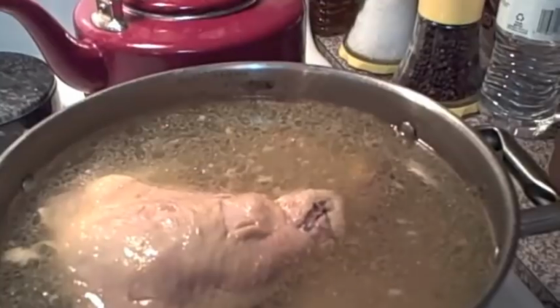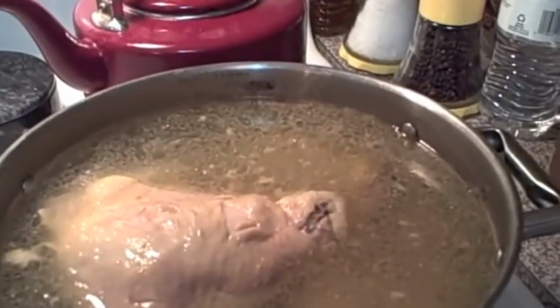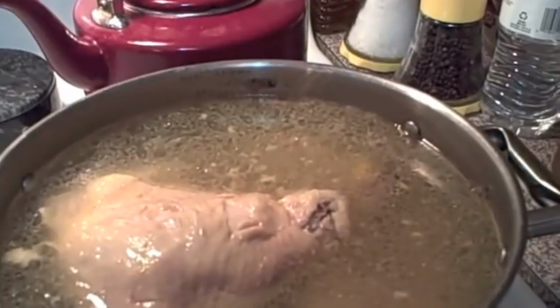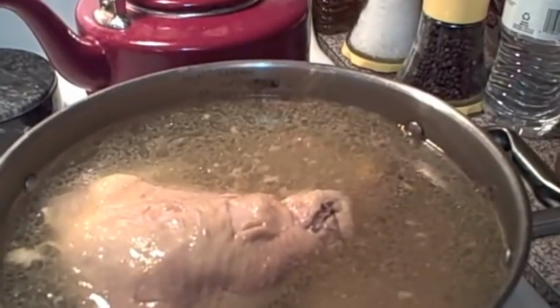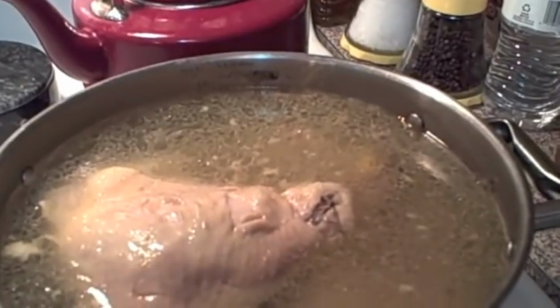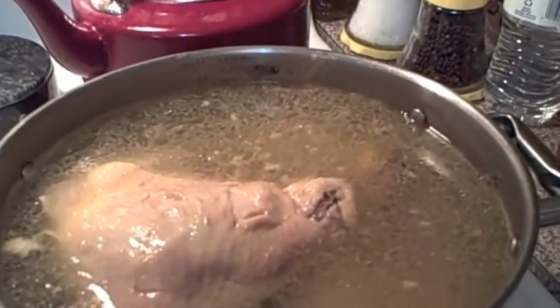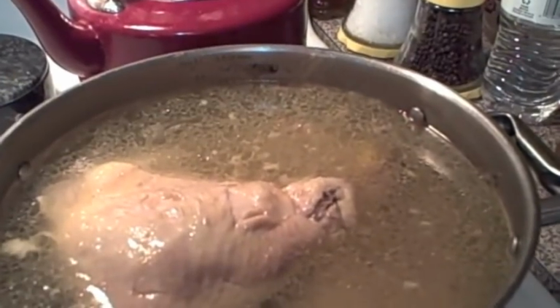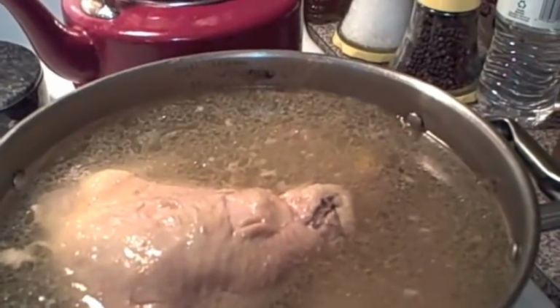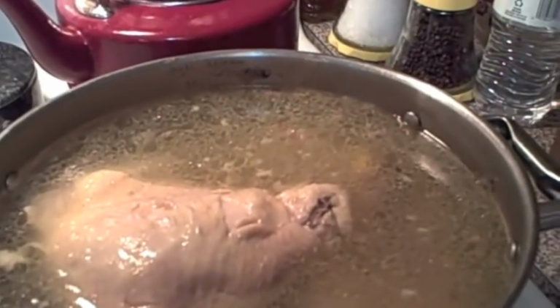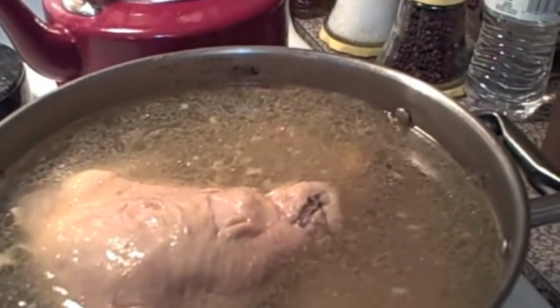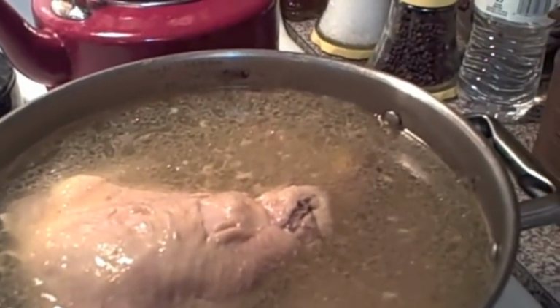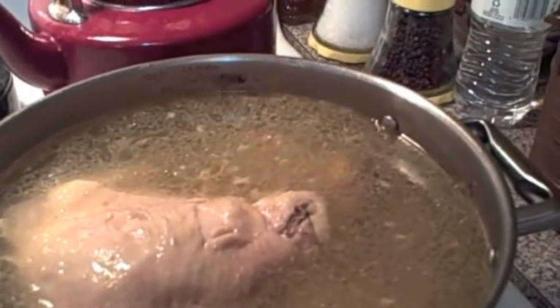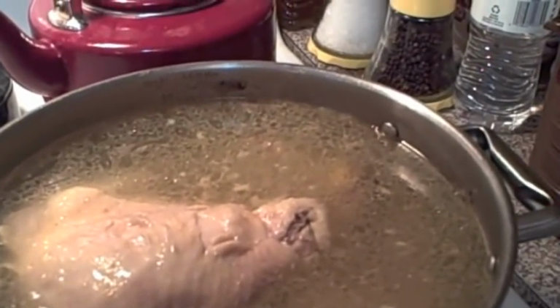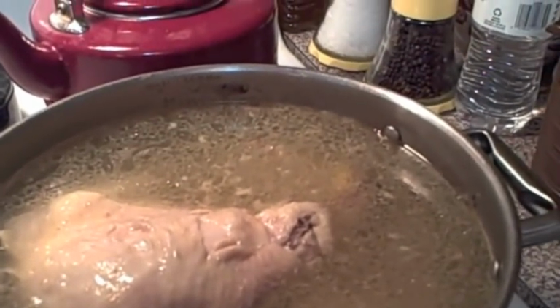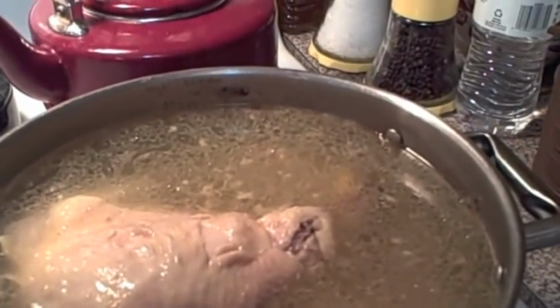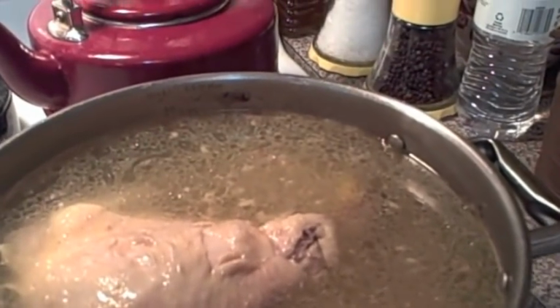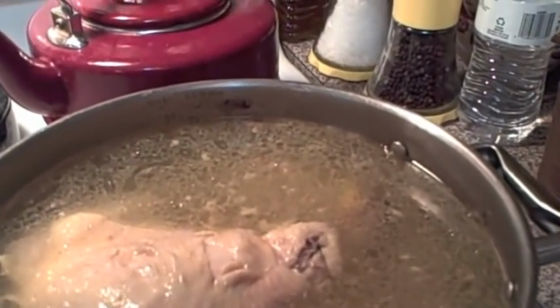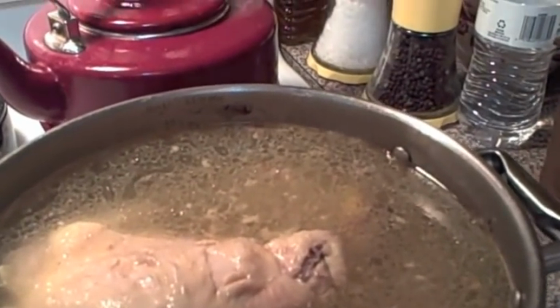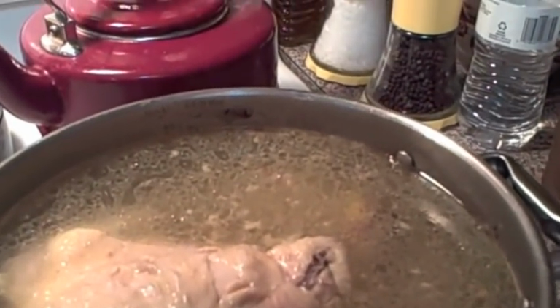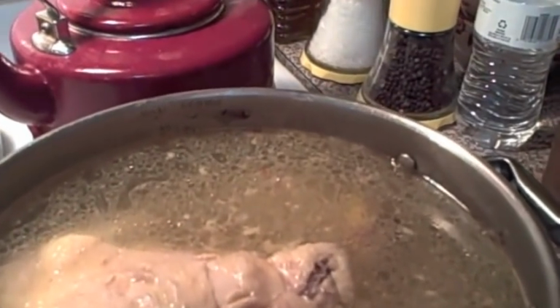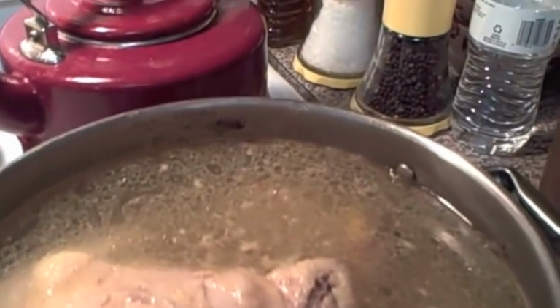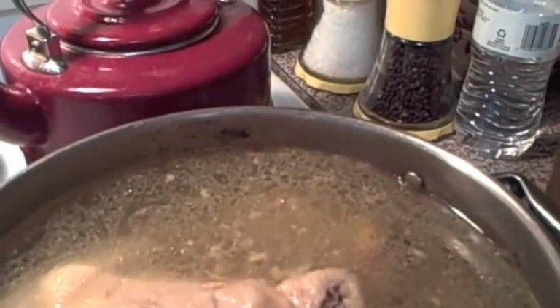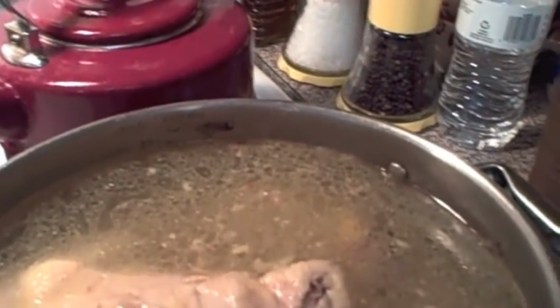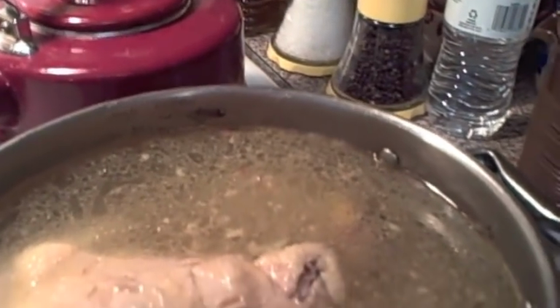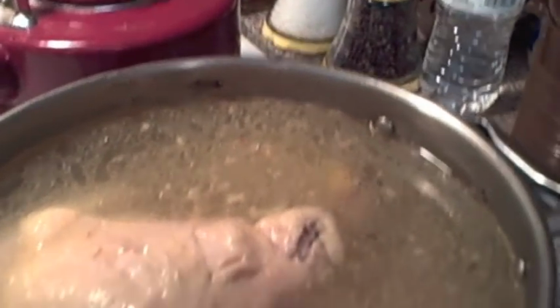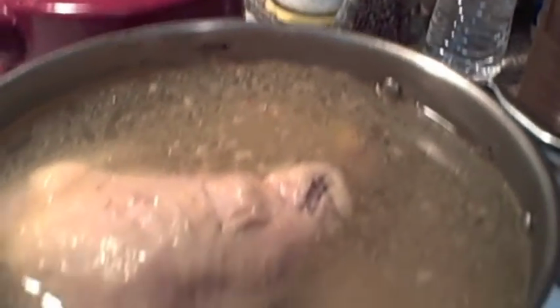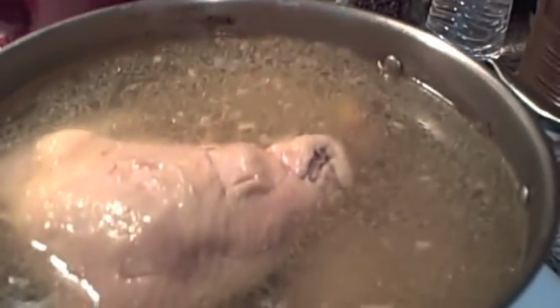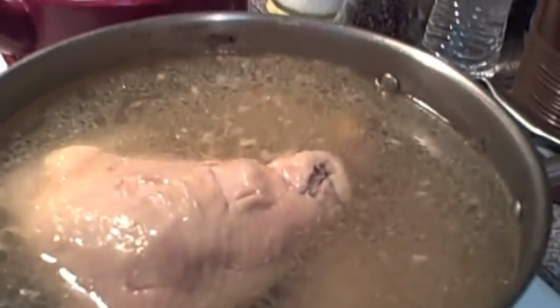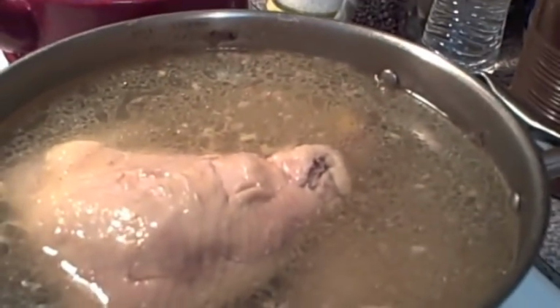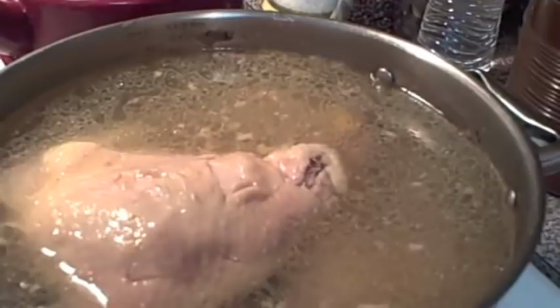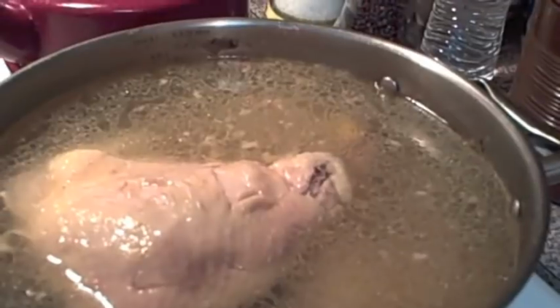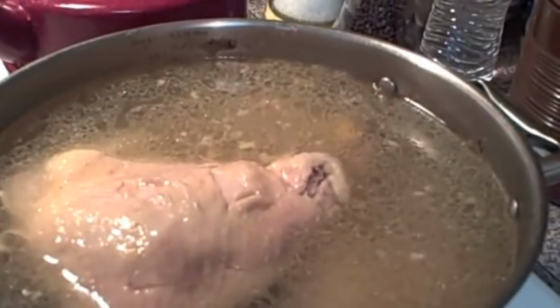Welcome to Simply Sarah. Today on the show I'm going to show you how to make chicken and dumplings.